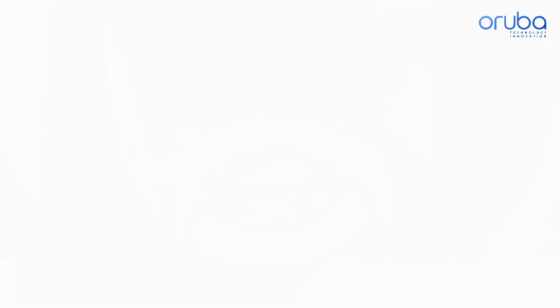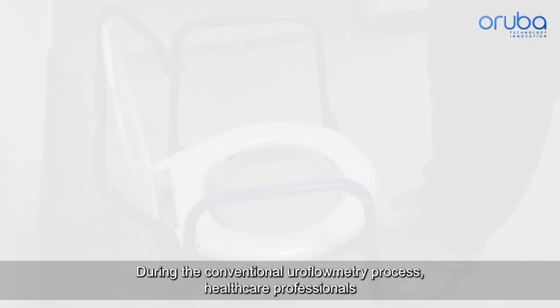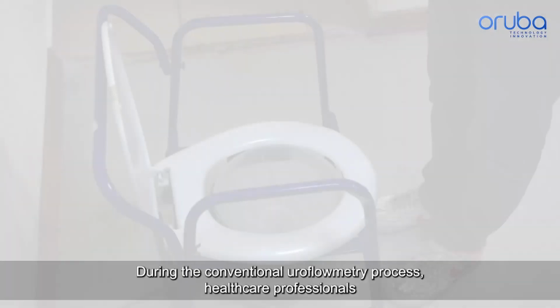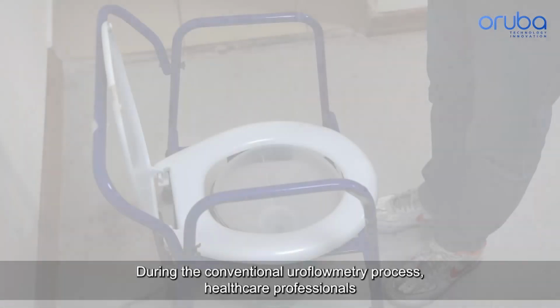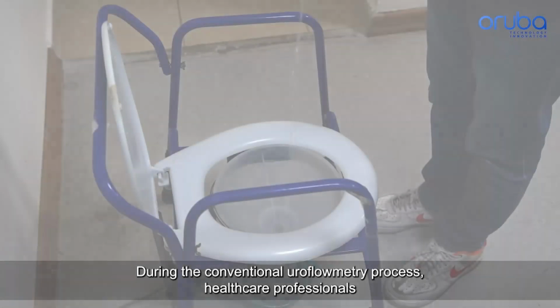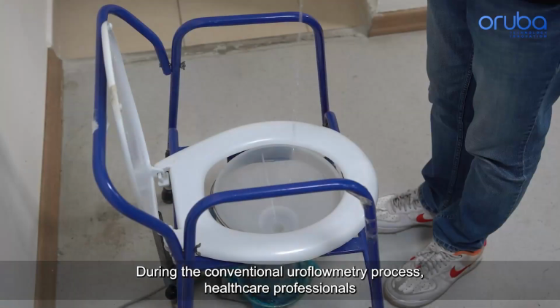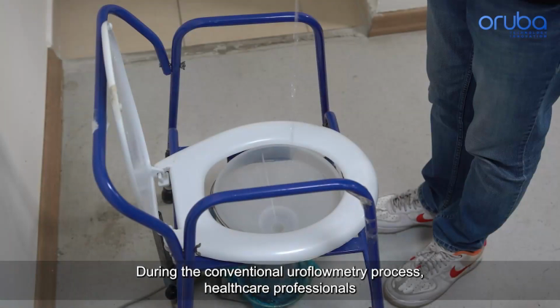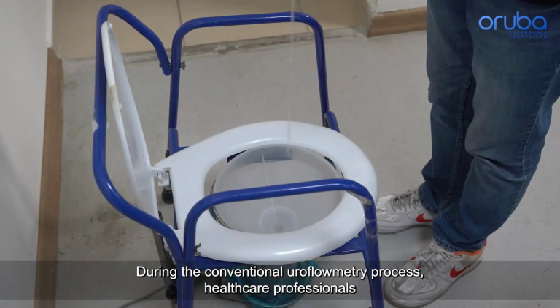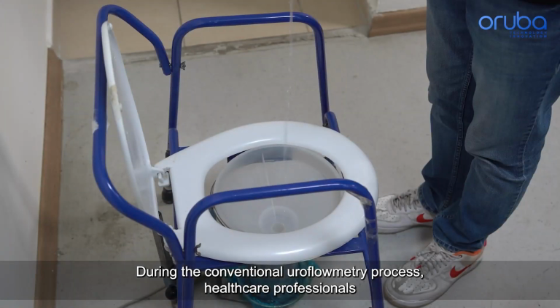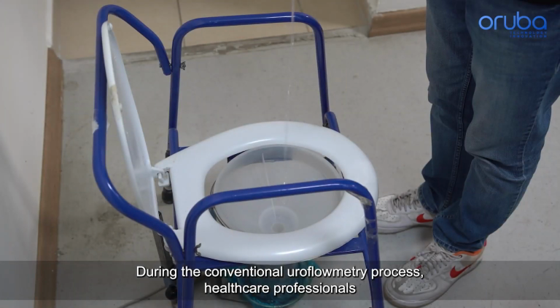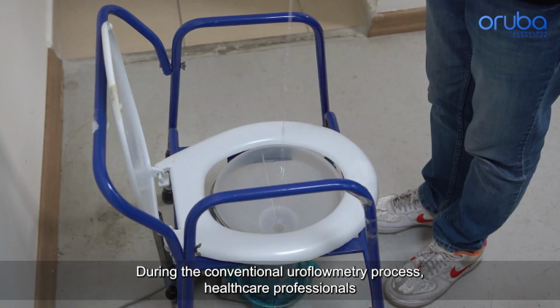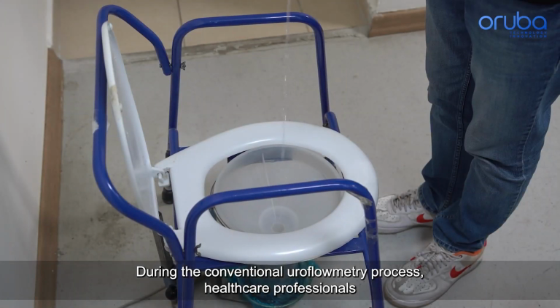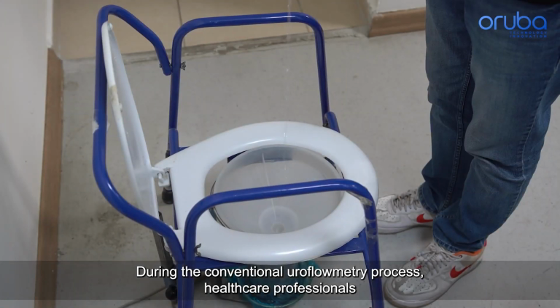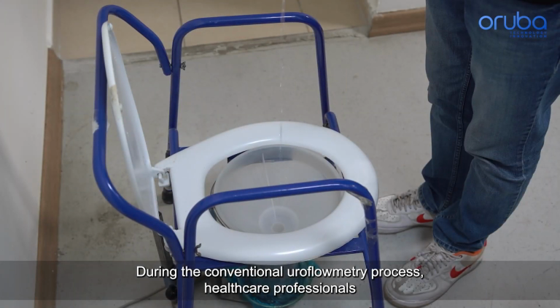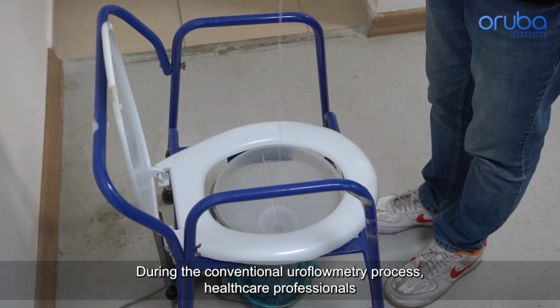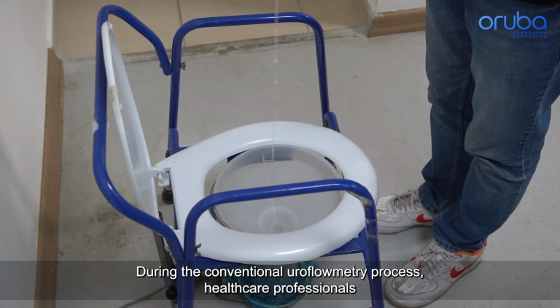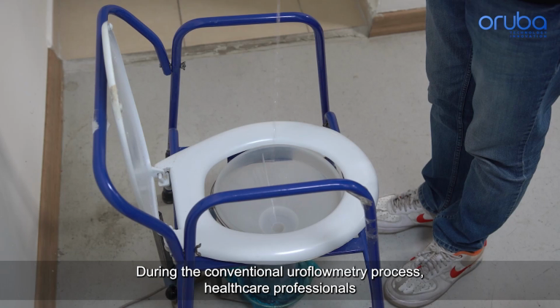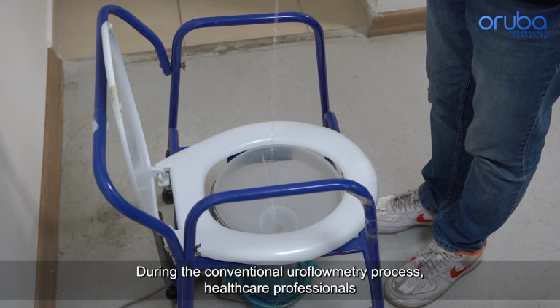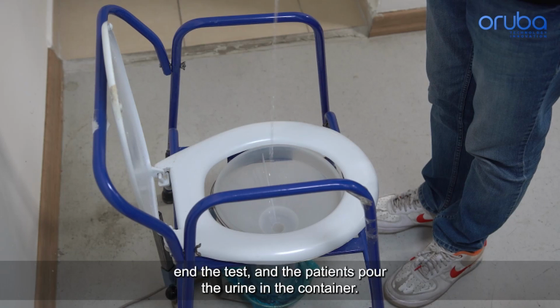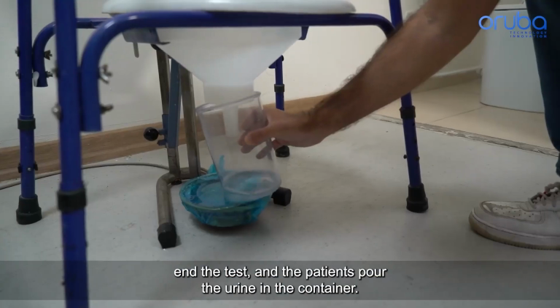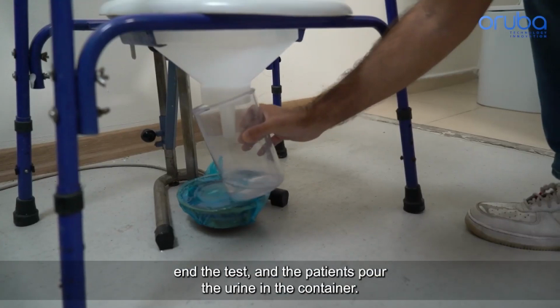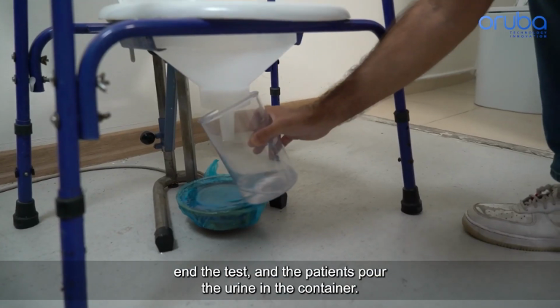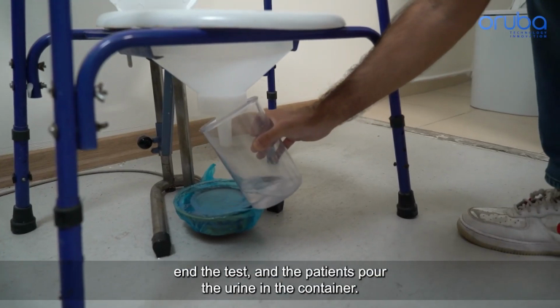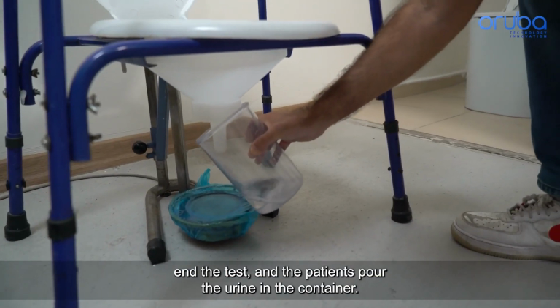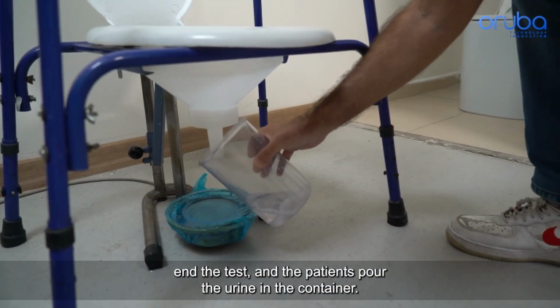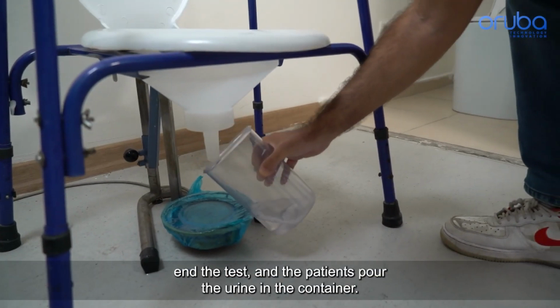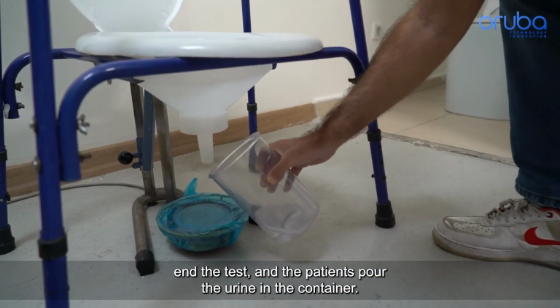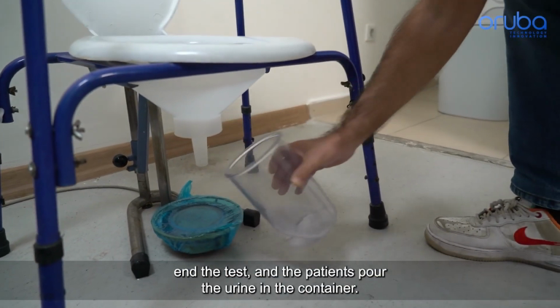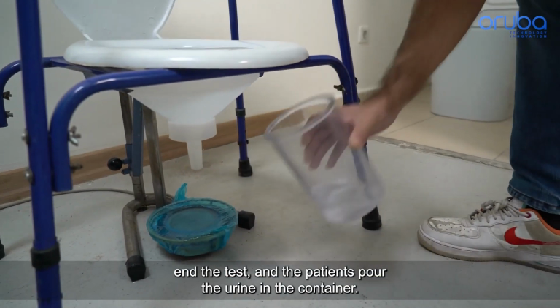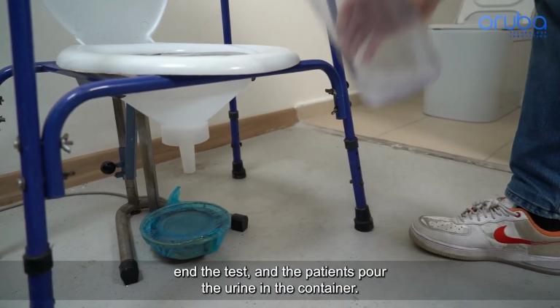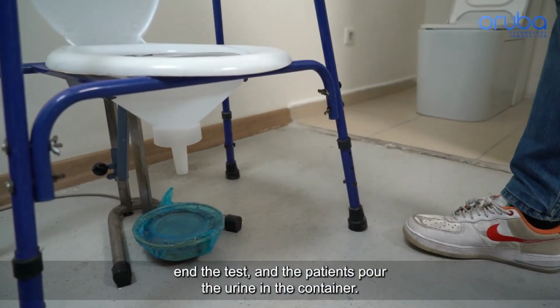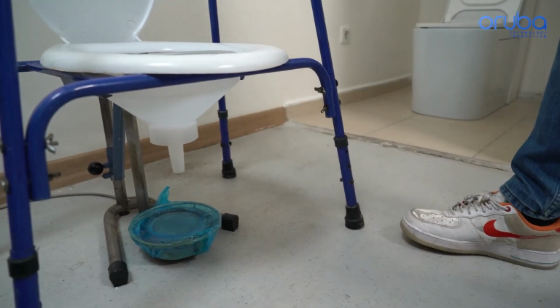During the conventional uroflometry process, healthcare professionals end the test and the patients pour the urine into the container.